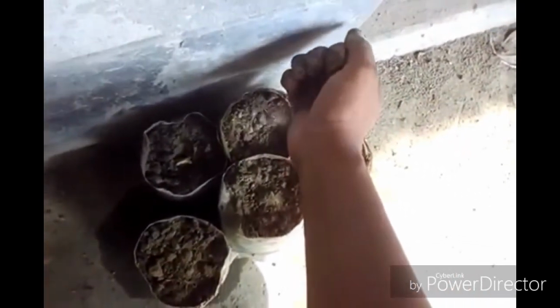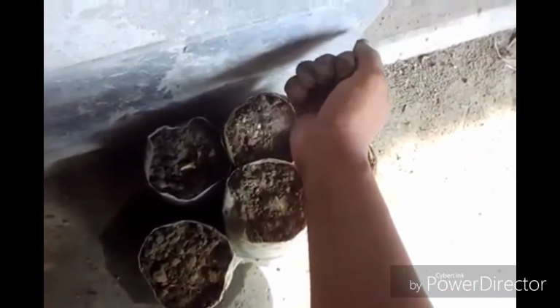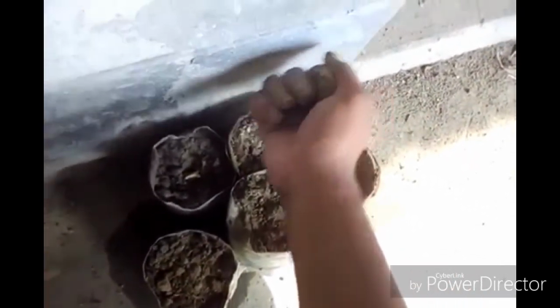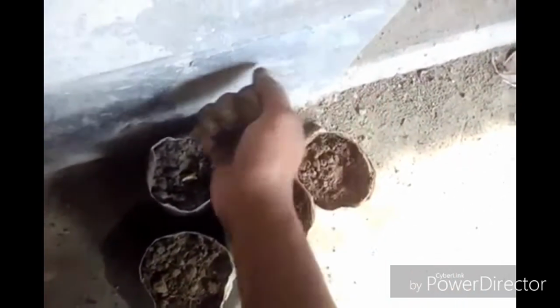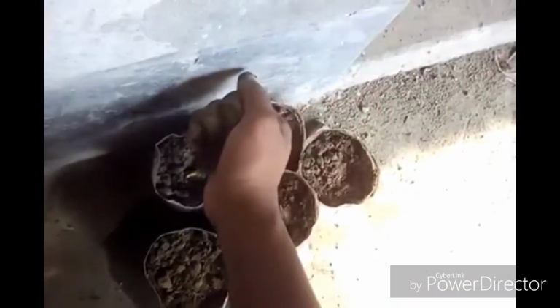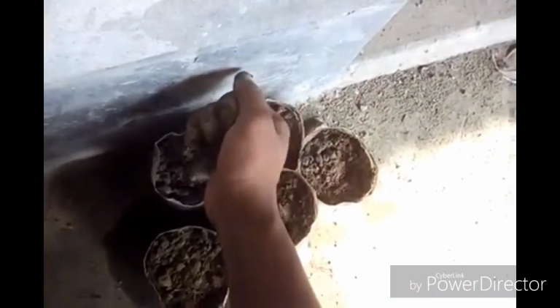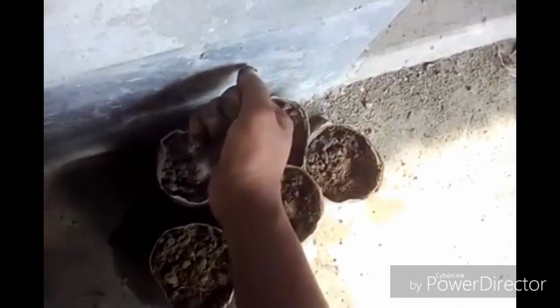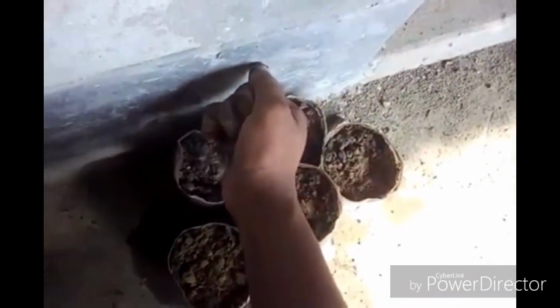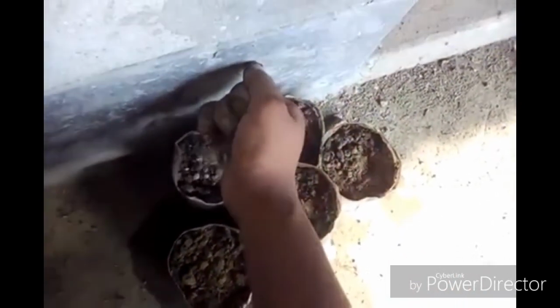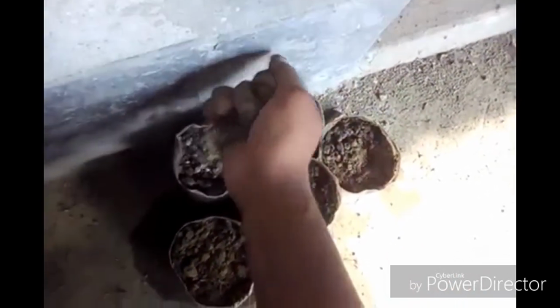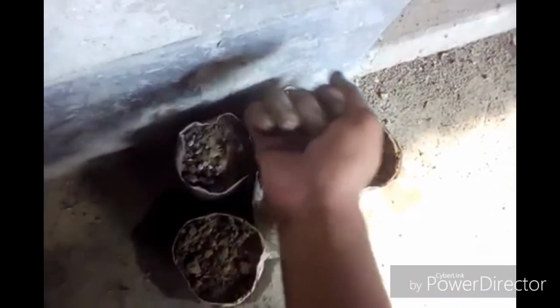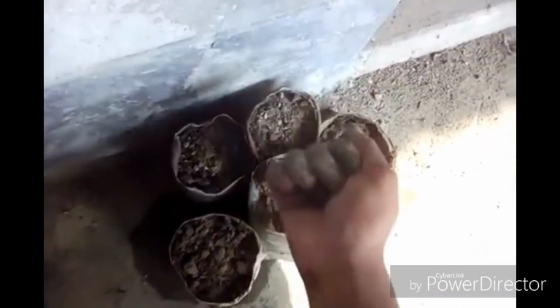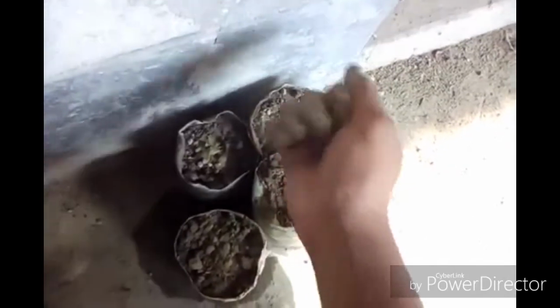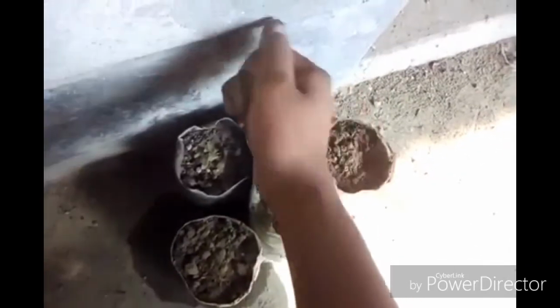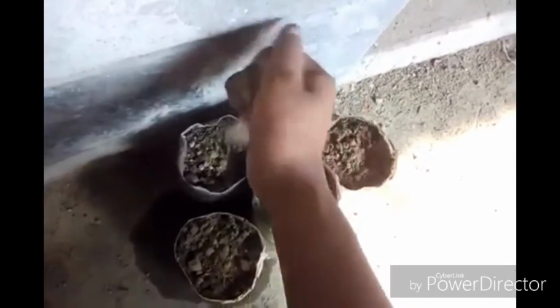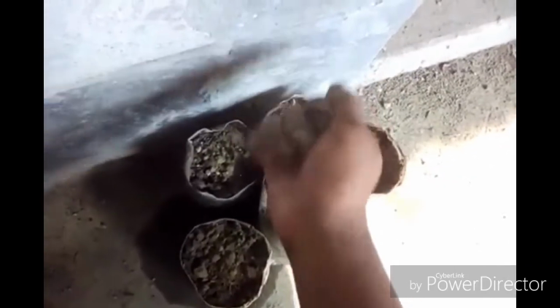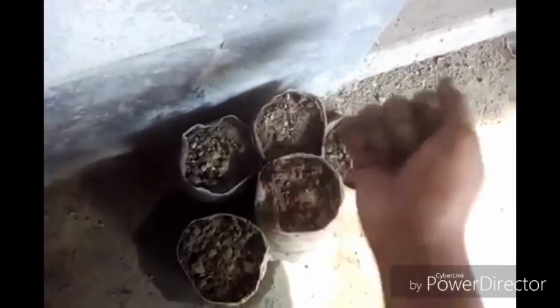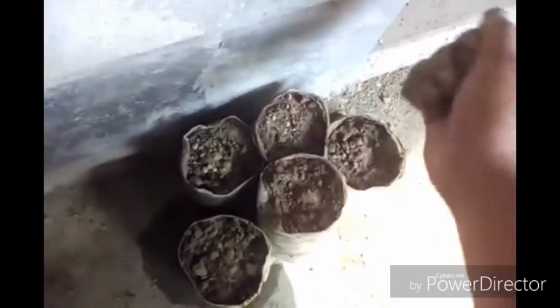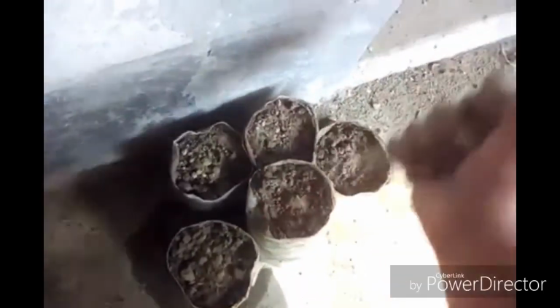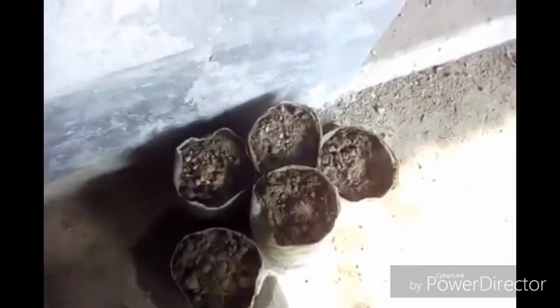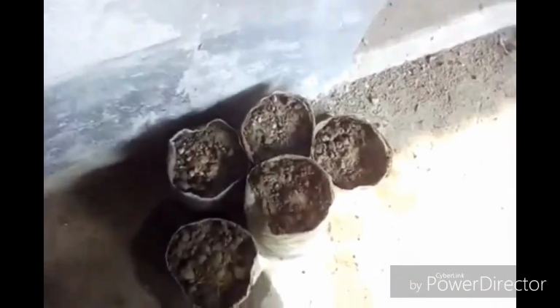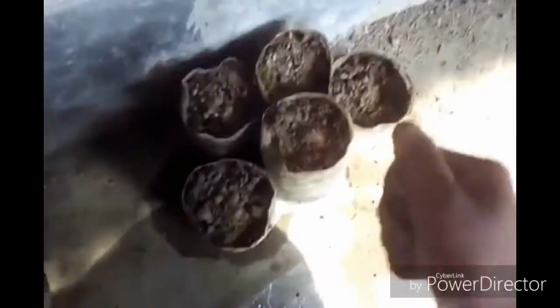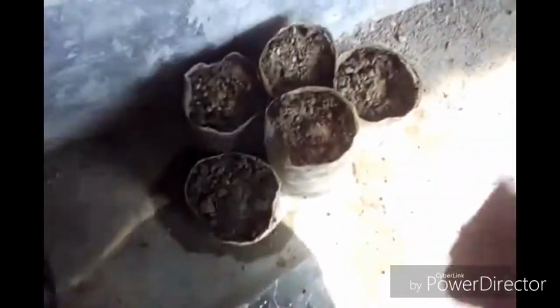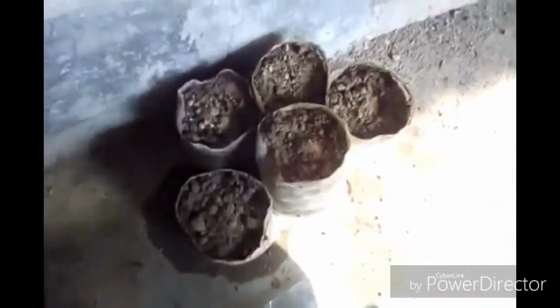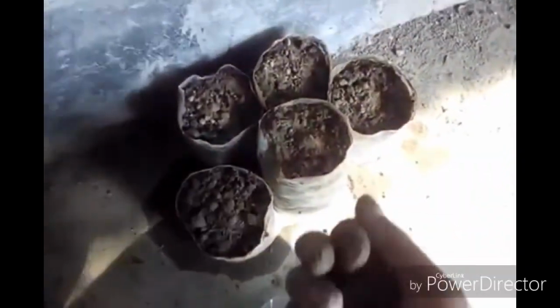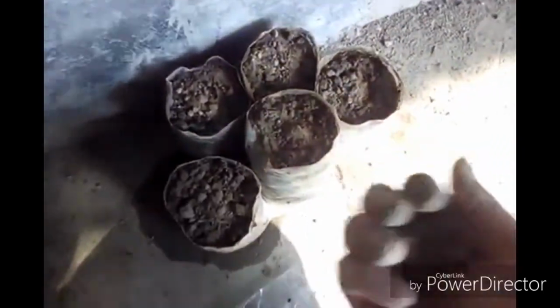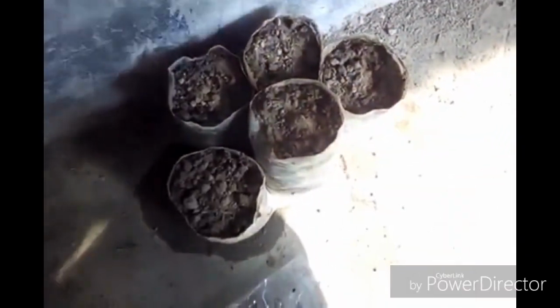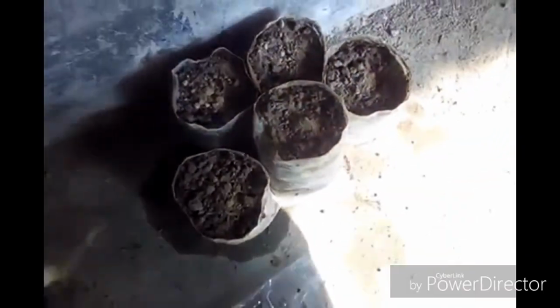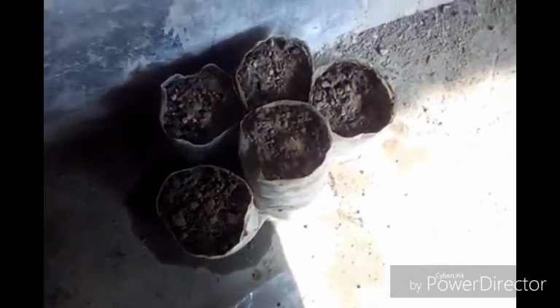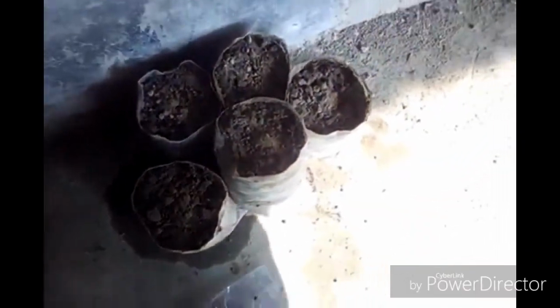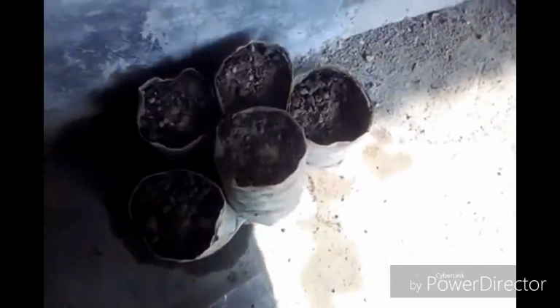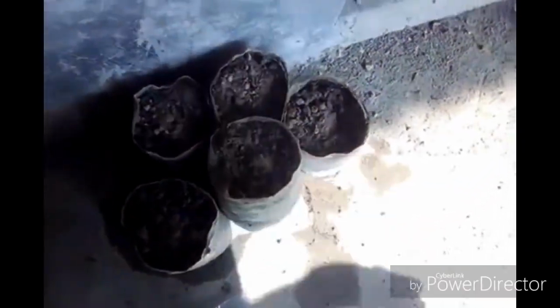I am putting a little bit of soil on top of the seed. After this I will show you the new seedling after three days.